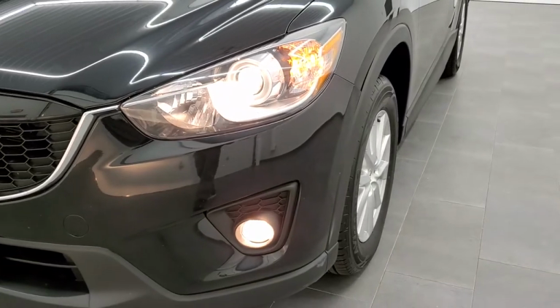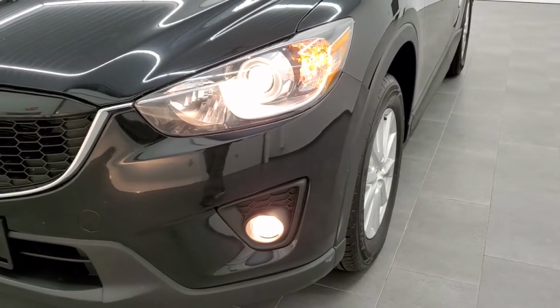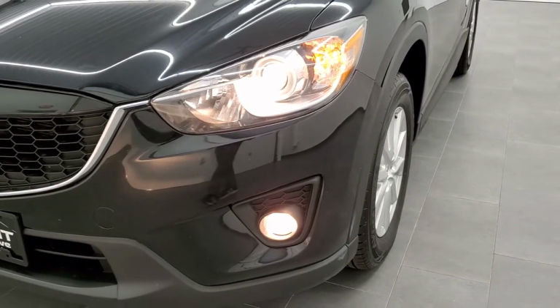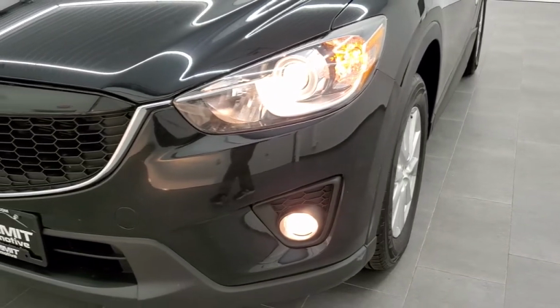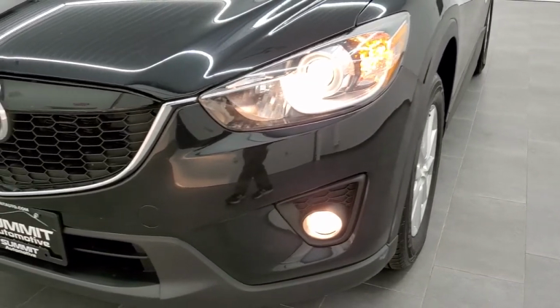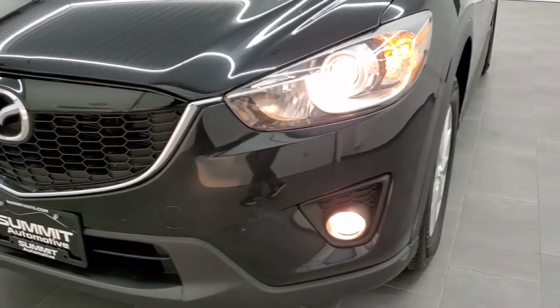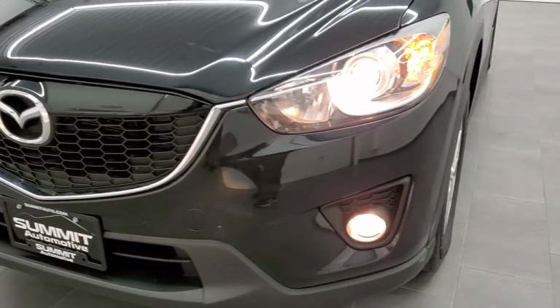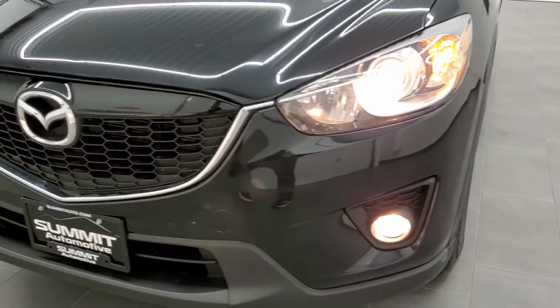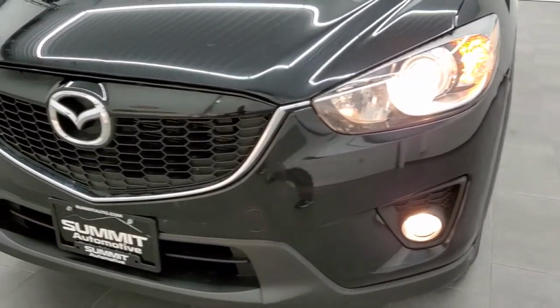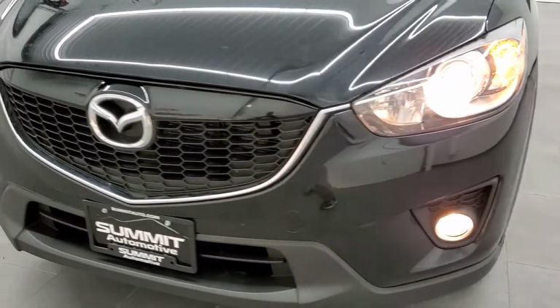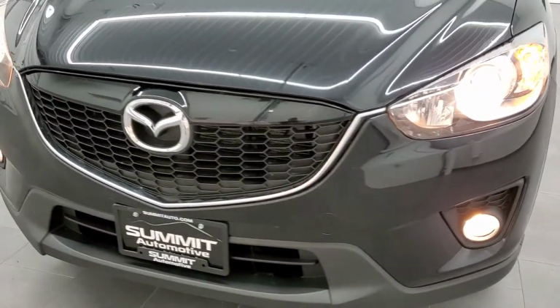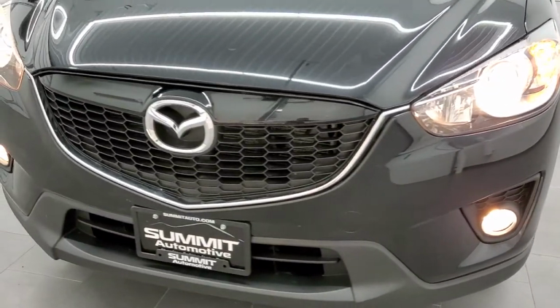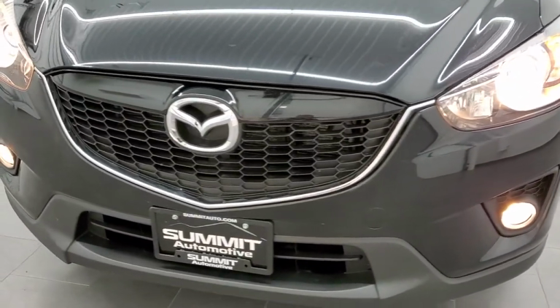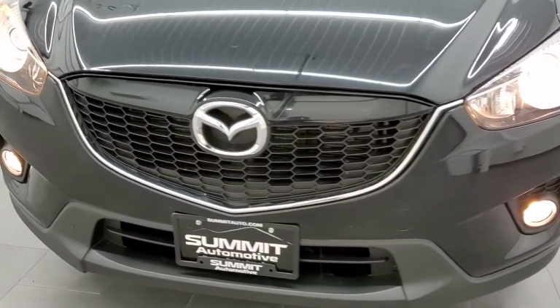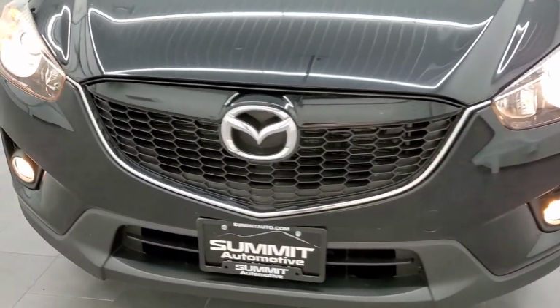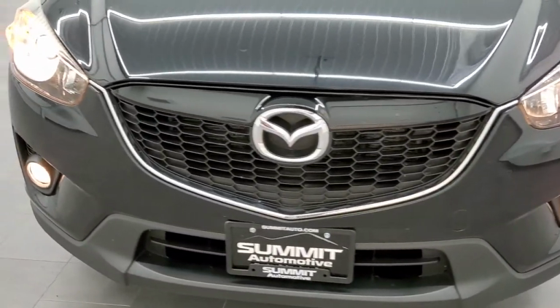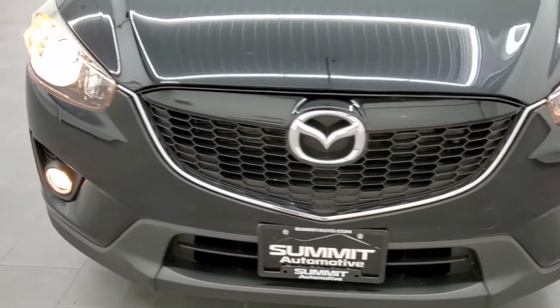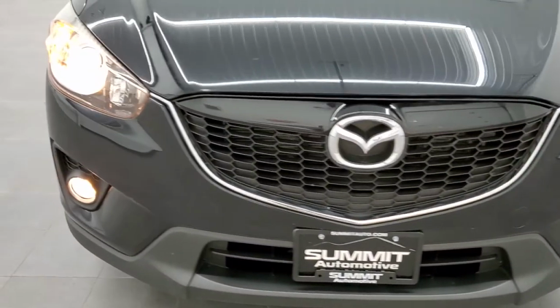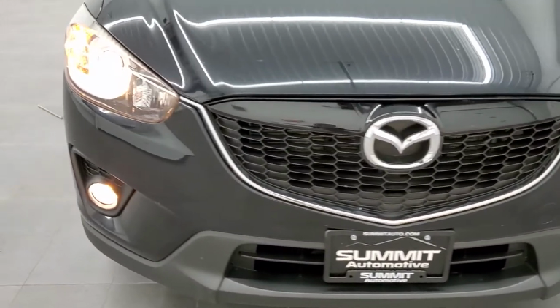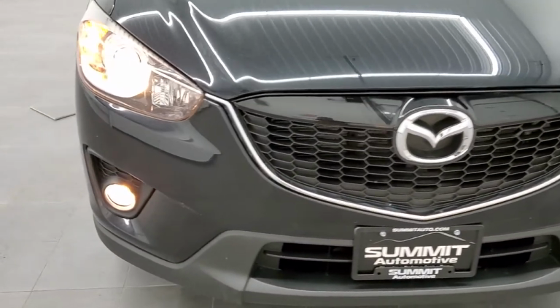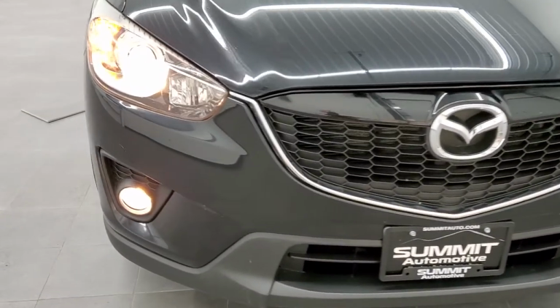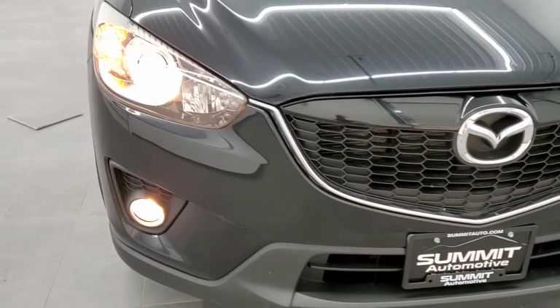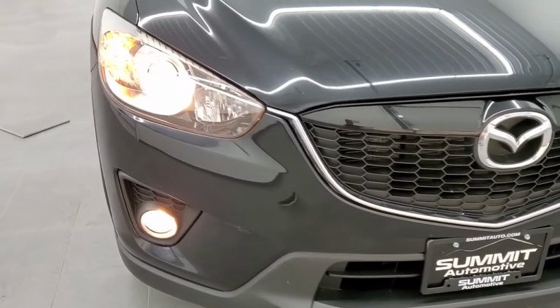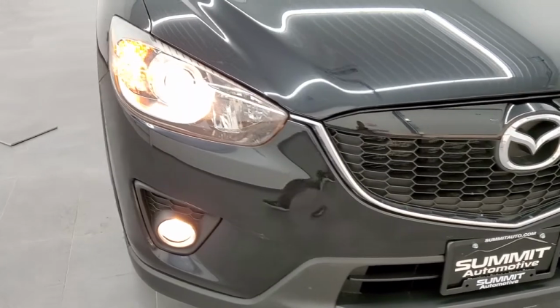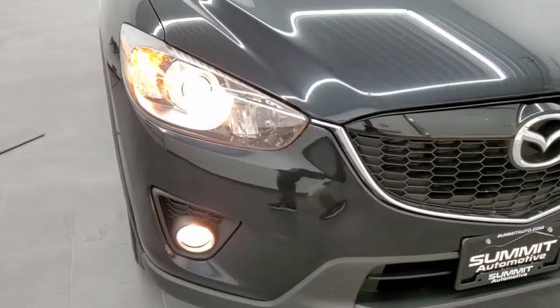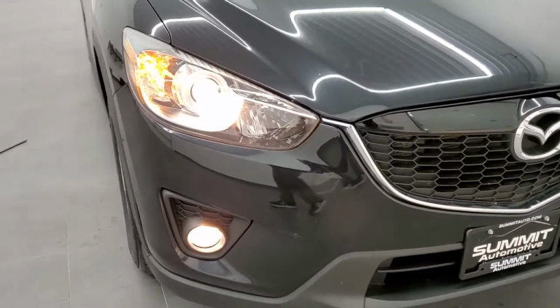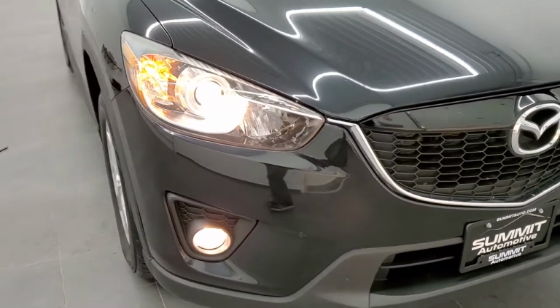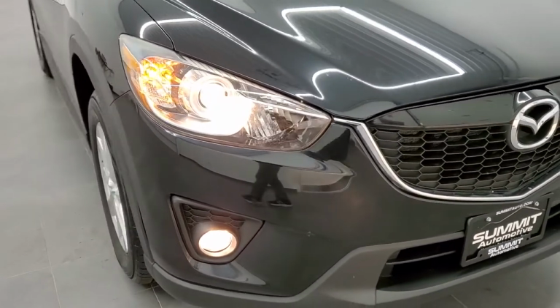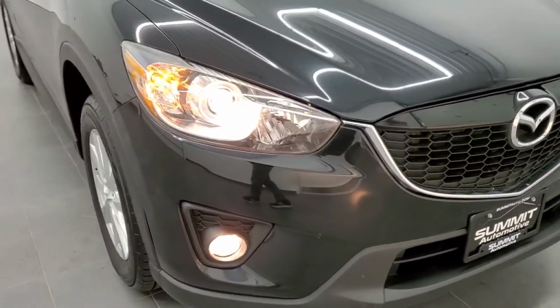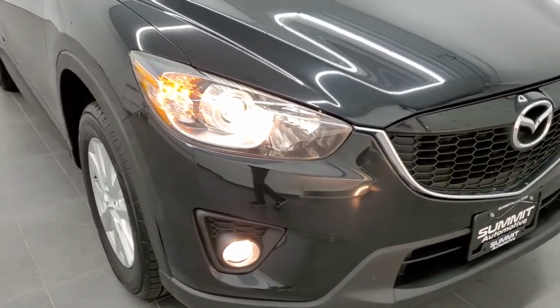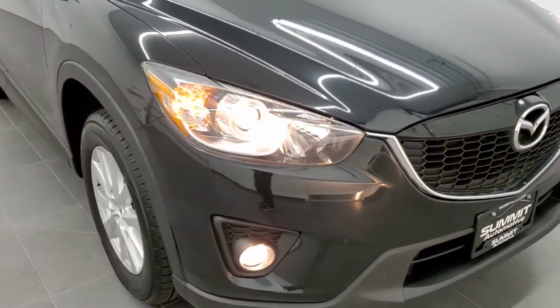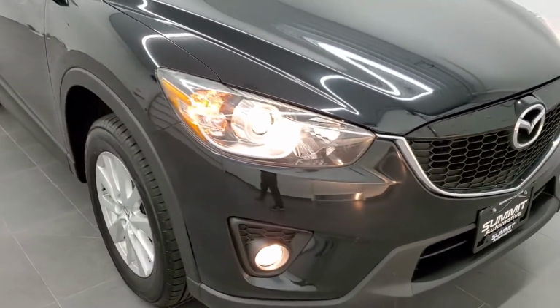You can see those projector headlamps and the factory fog lights right there — nice and bright.